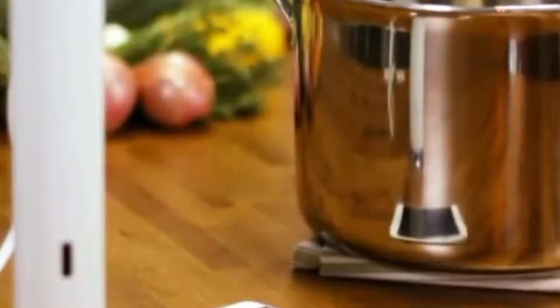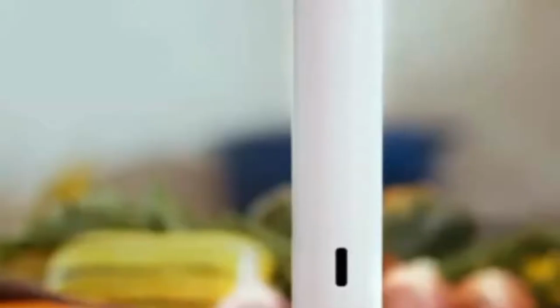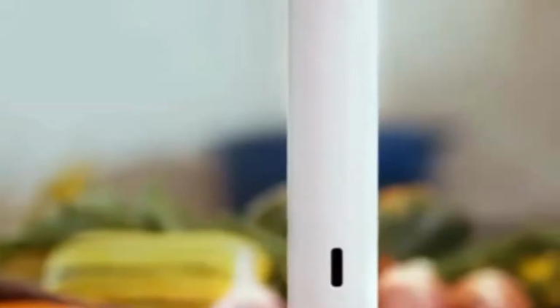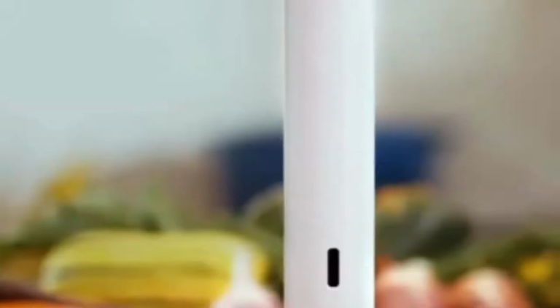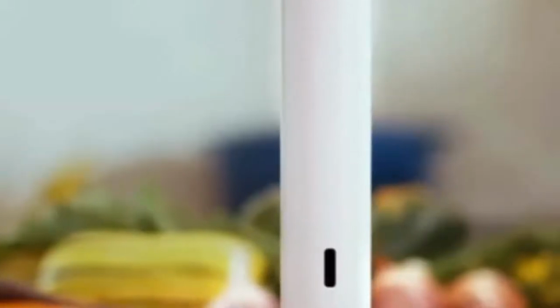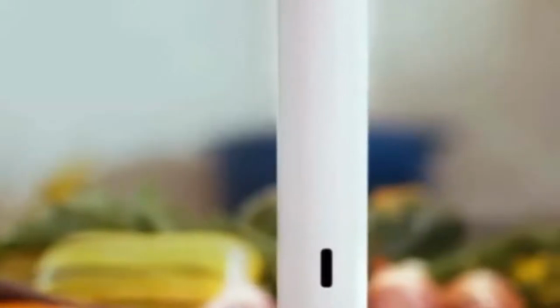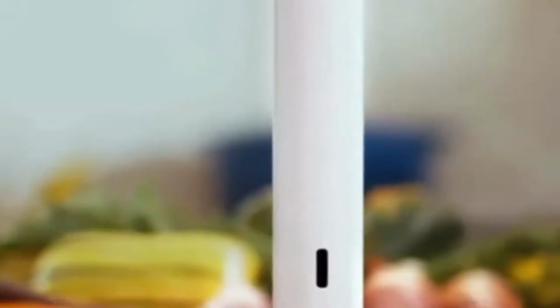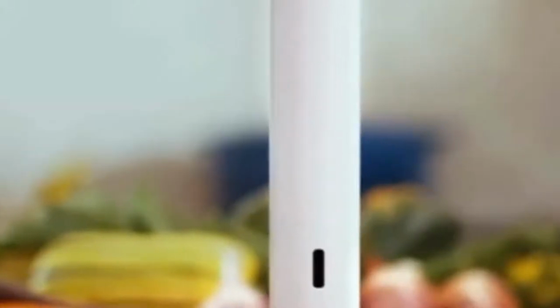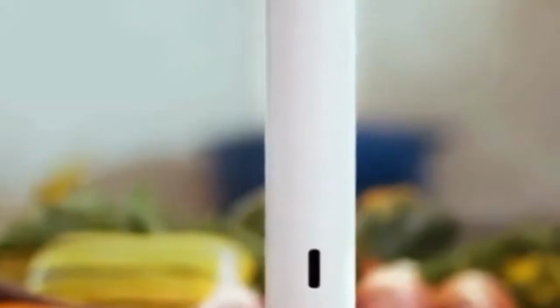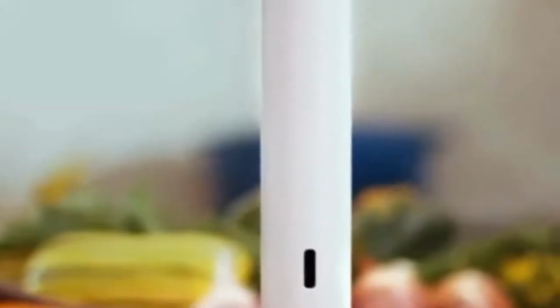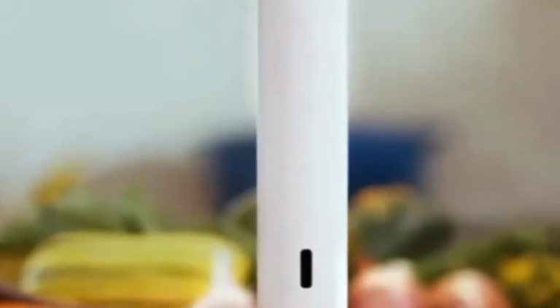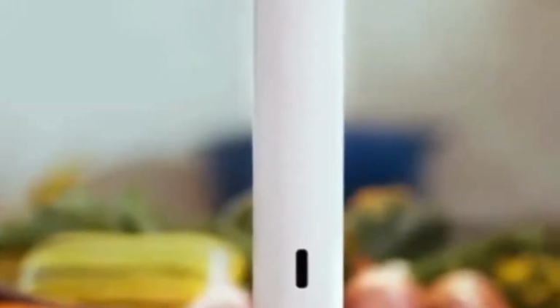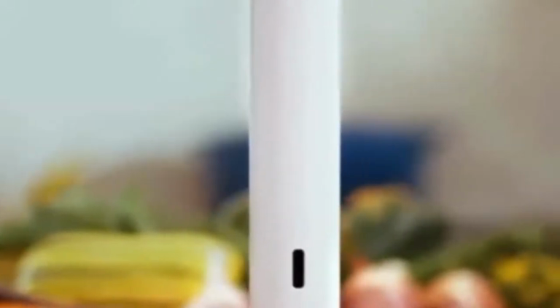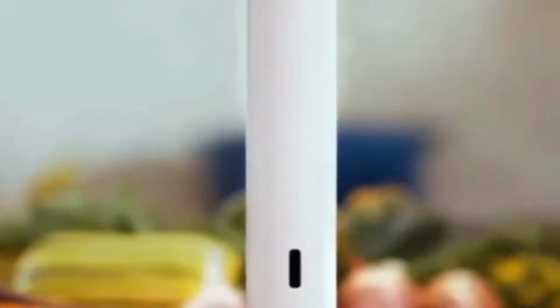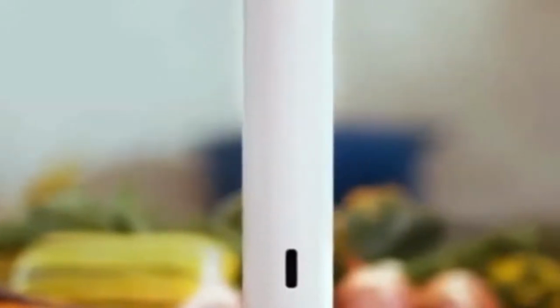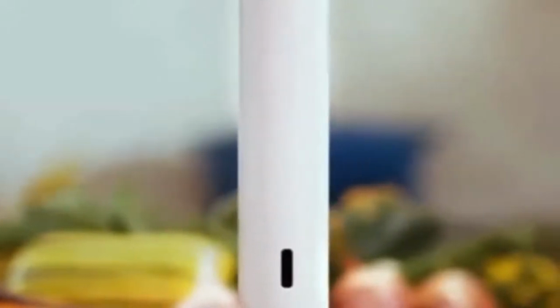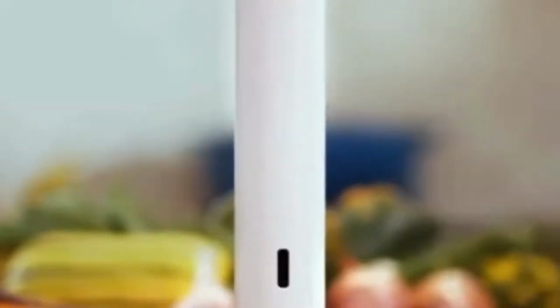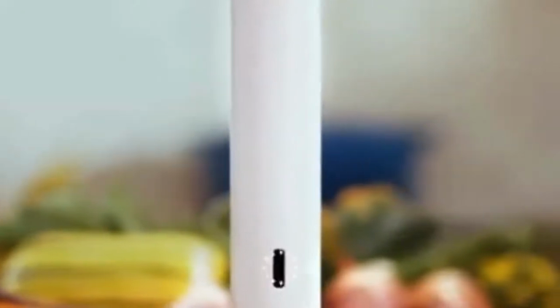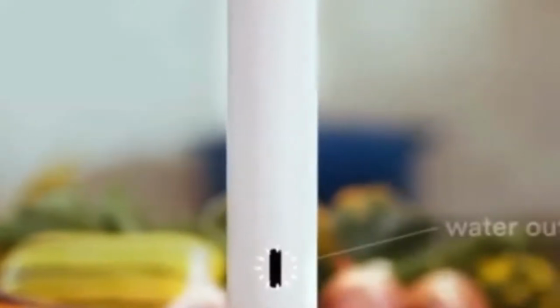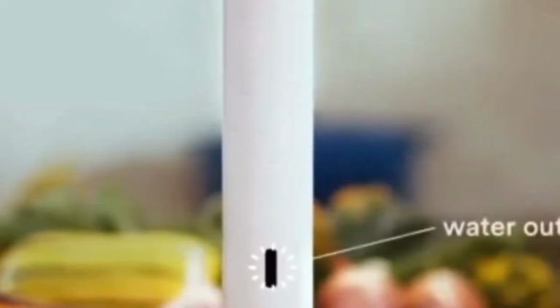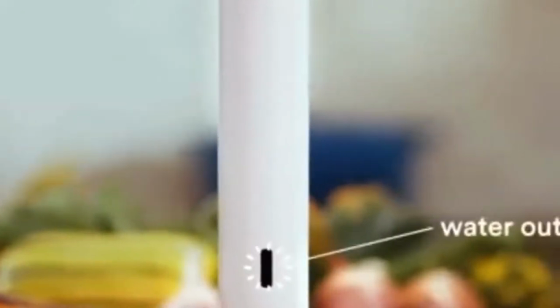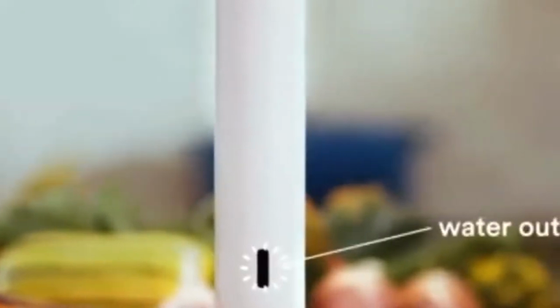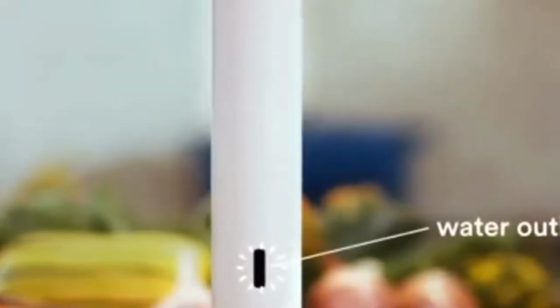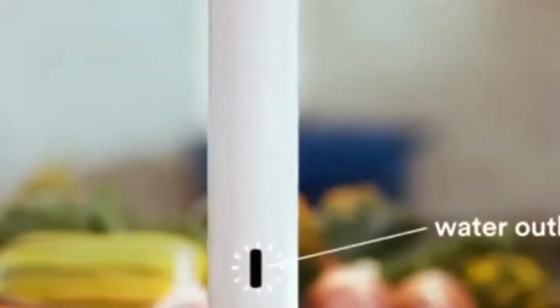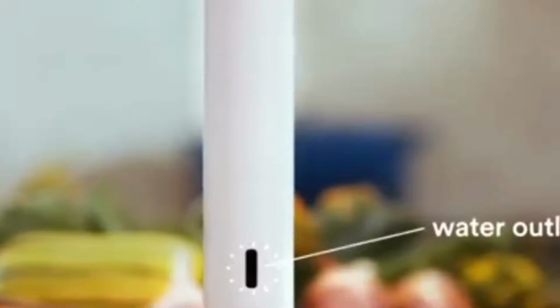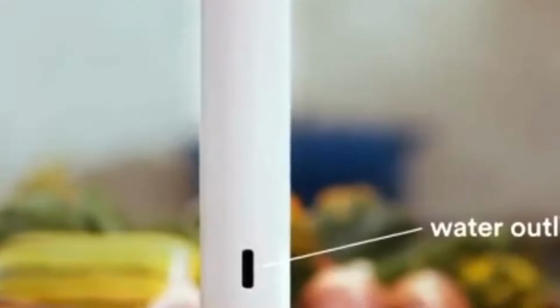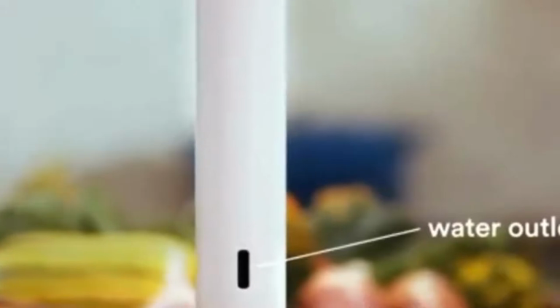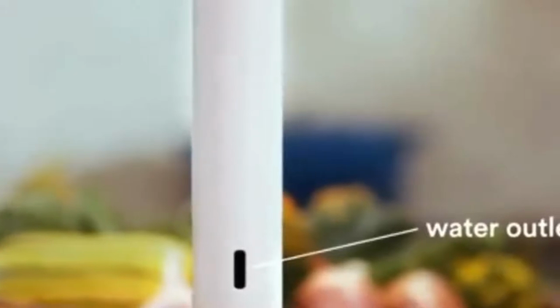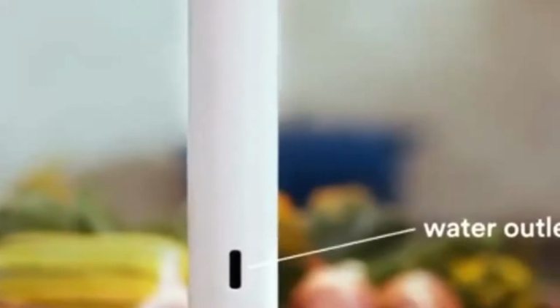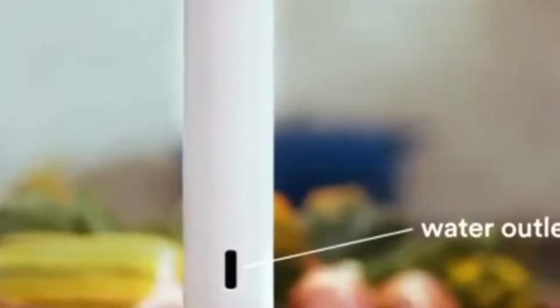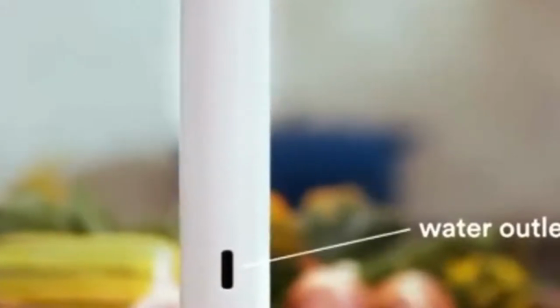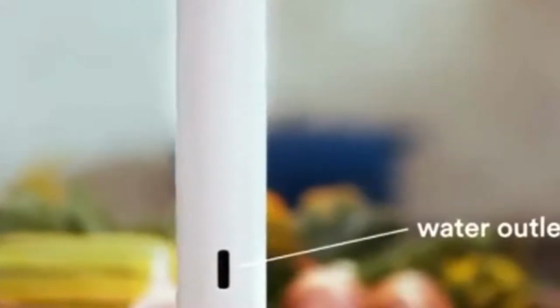Your Joule has a magnetic foot, a water inlet, a water outlet, an LED light, and a button on top.